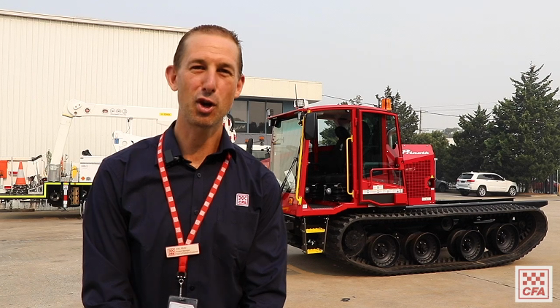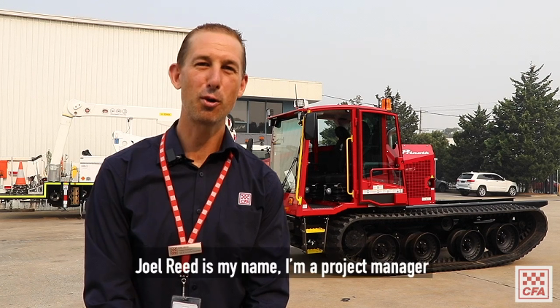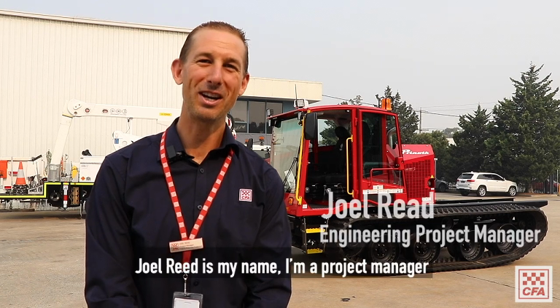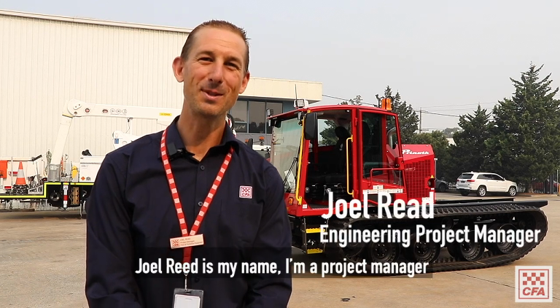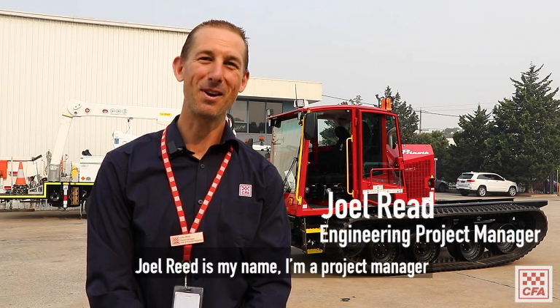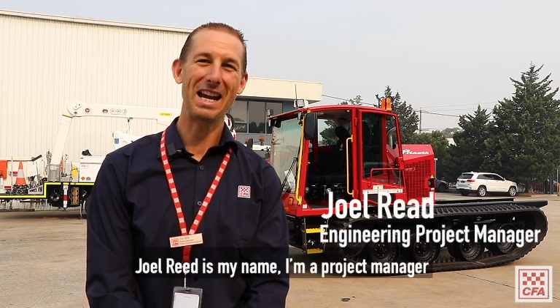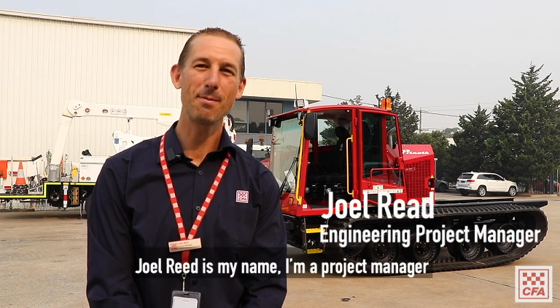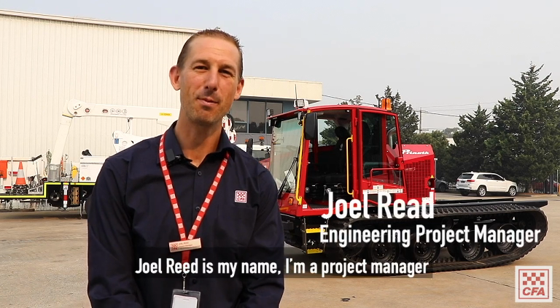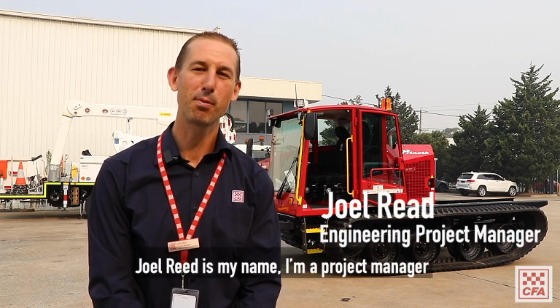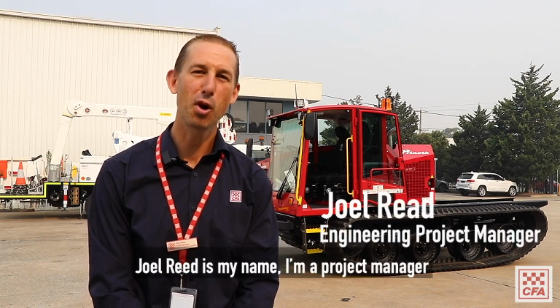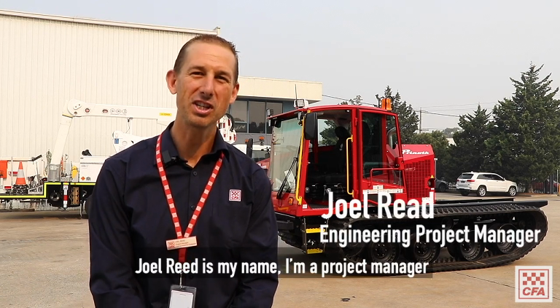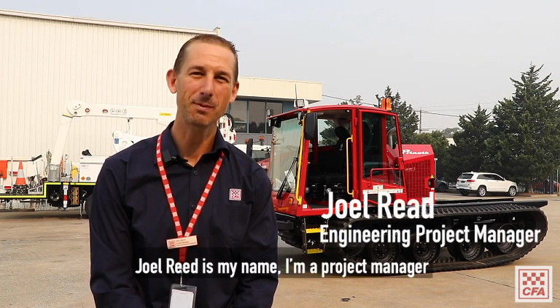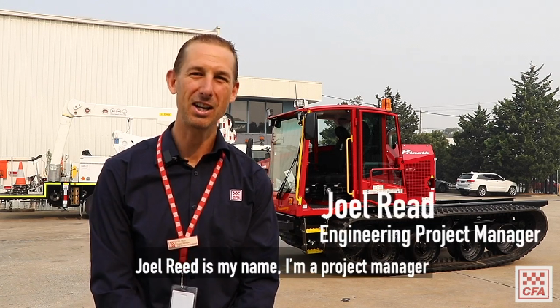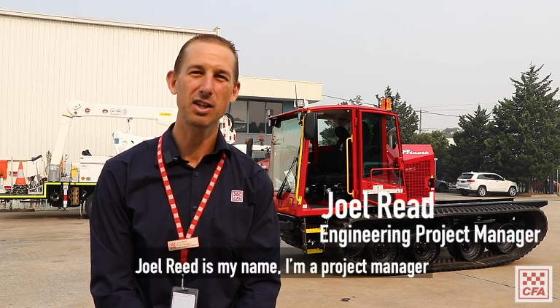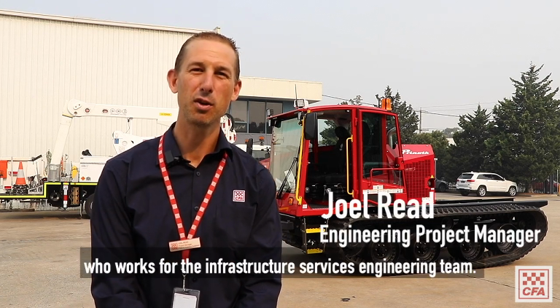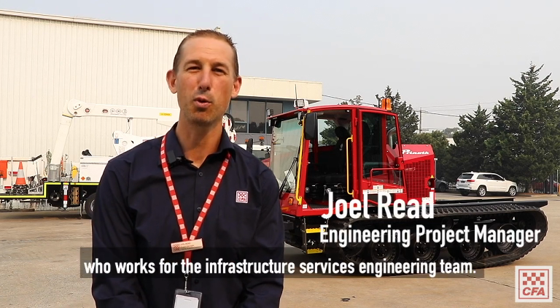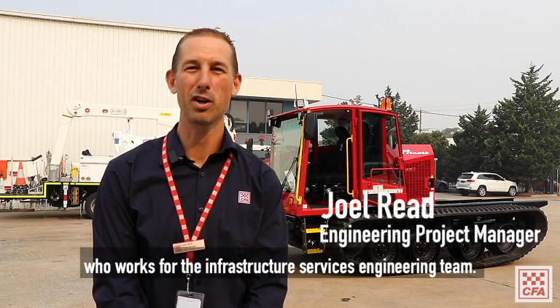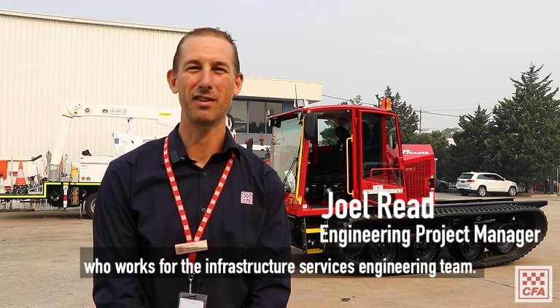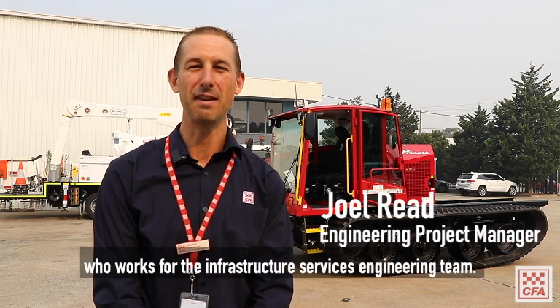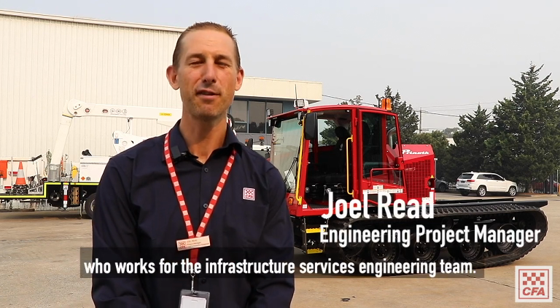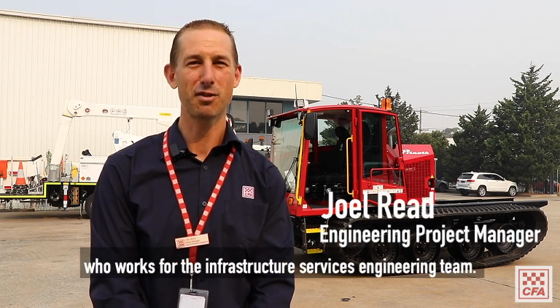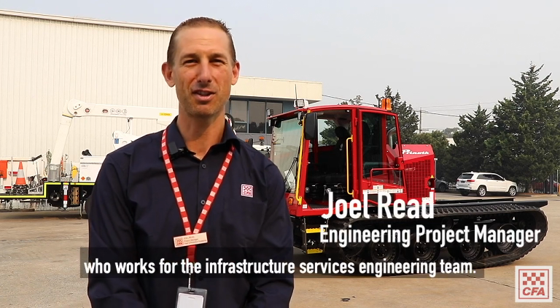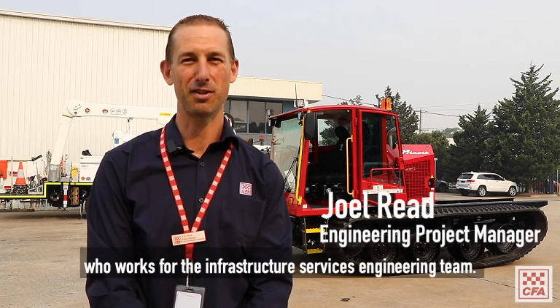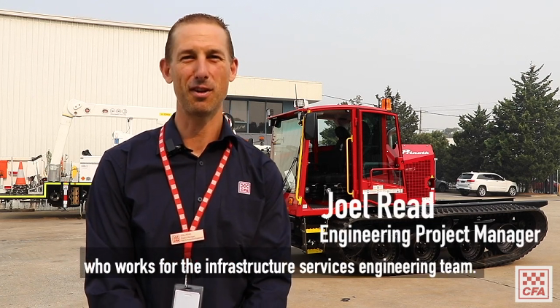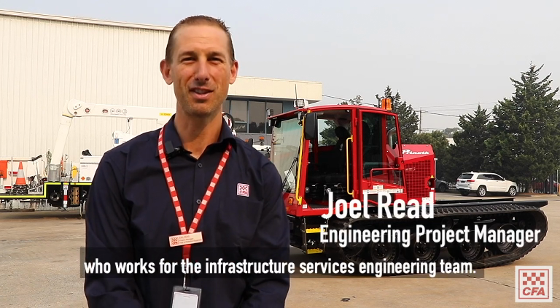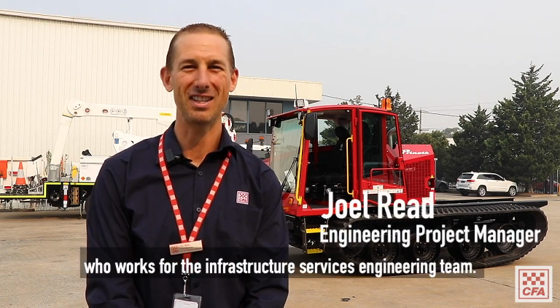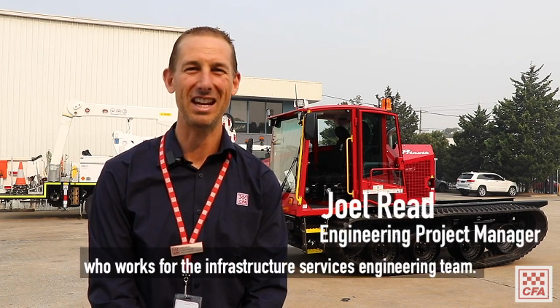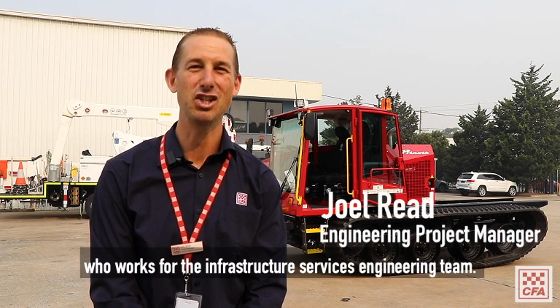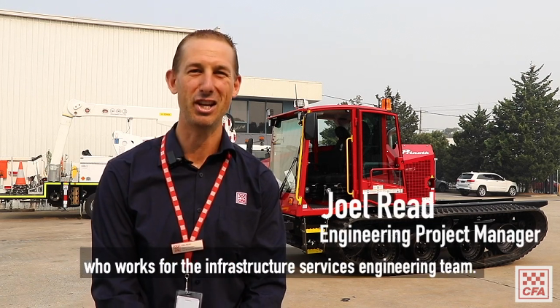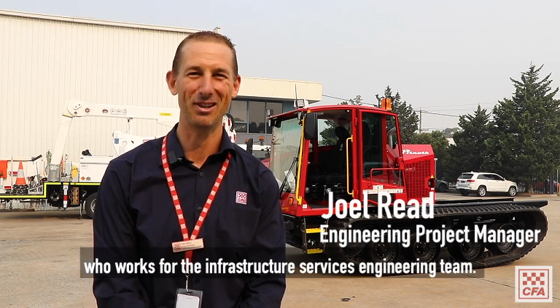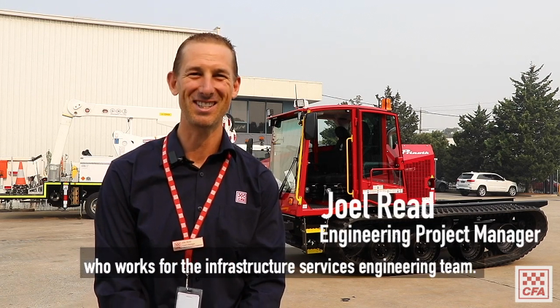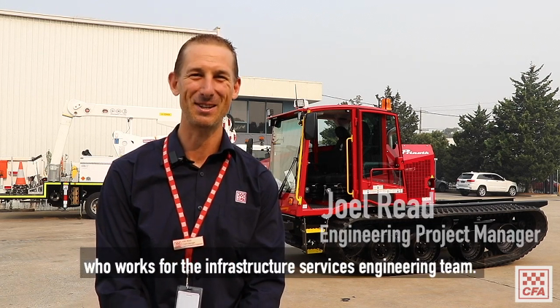Joel Reed is my name. I'm a project manager who works for the Infrastructure Services Engineering team.